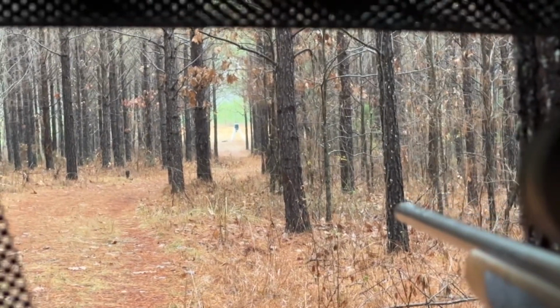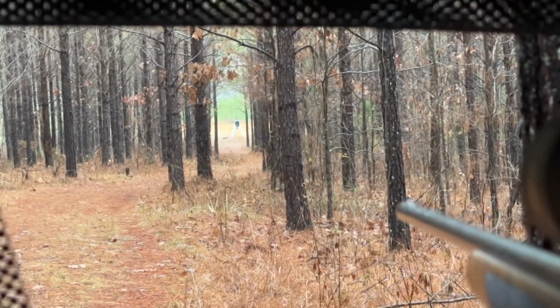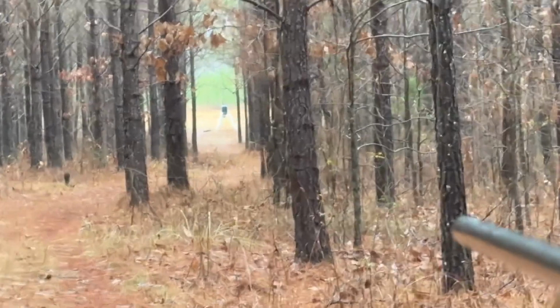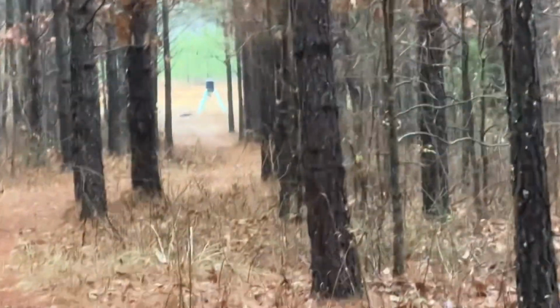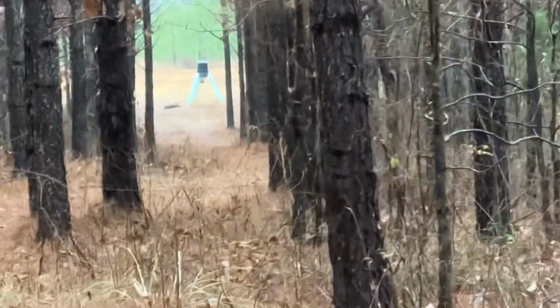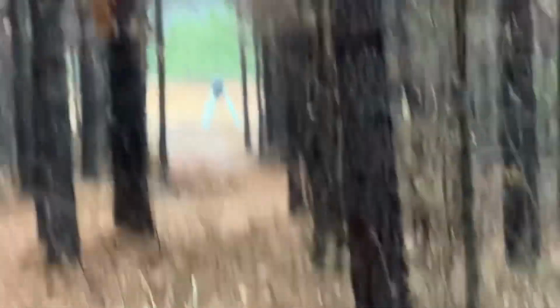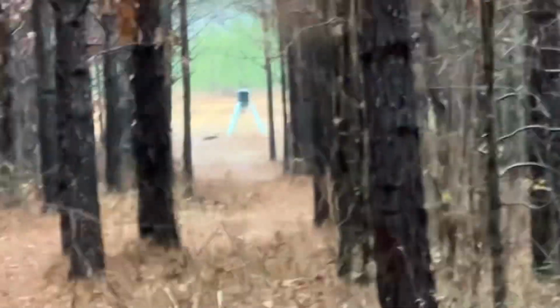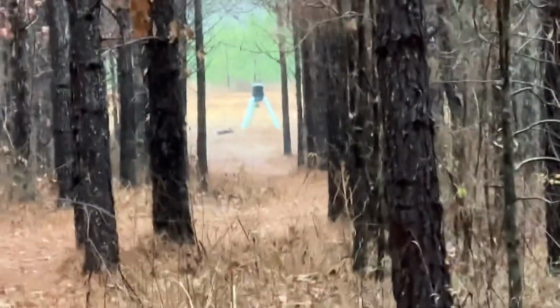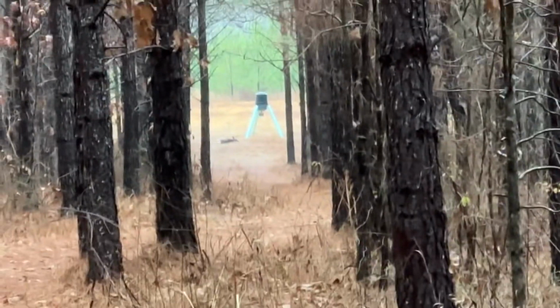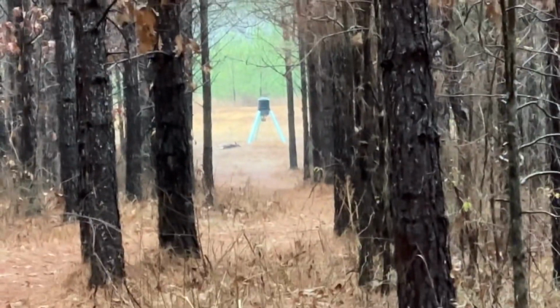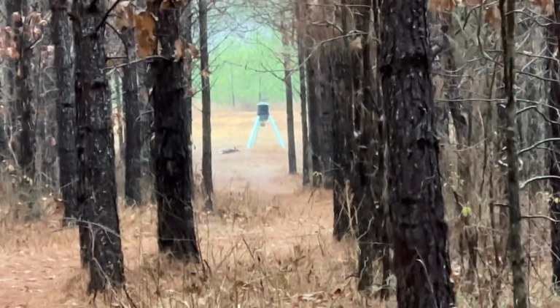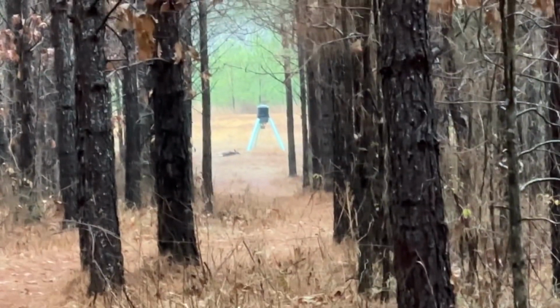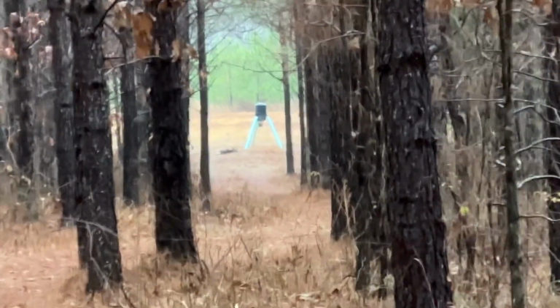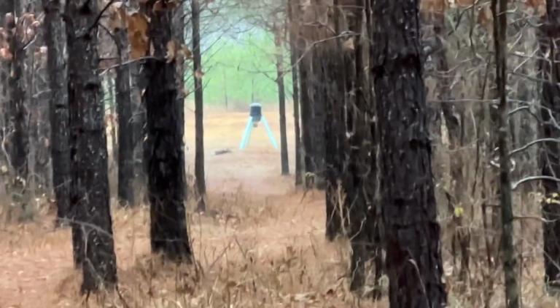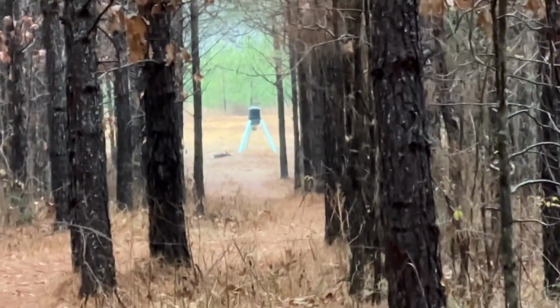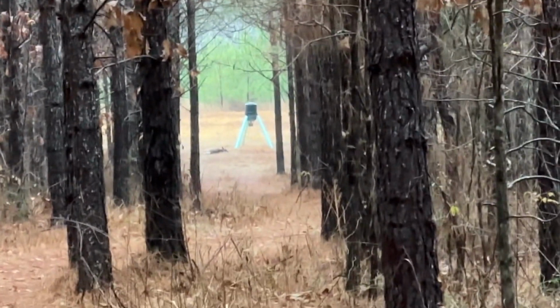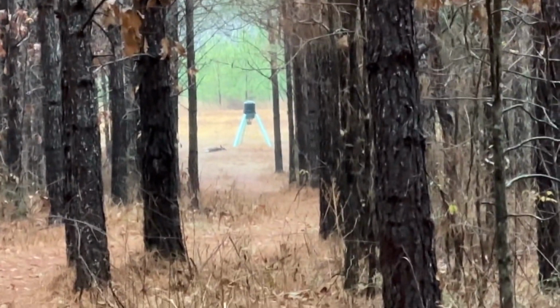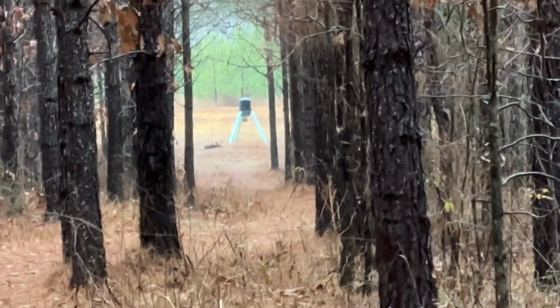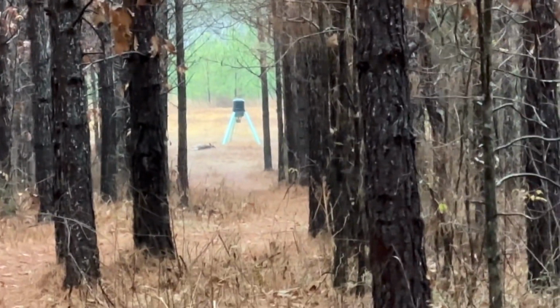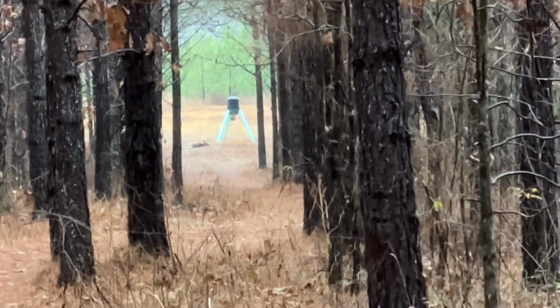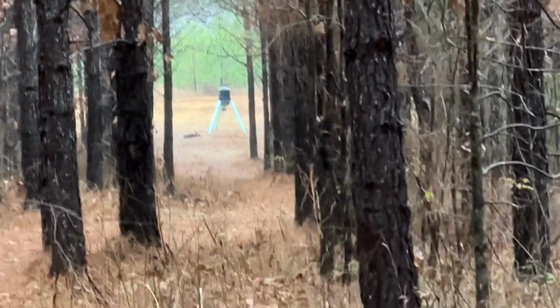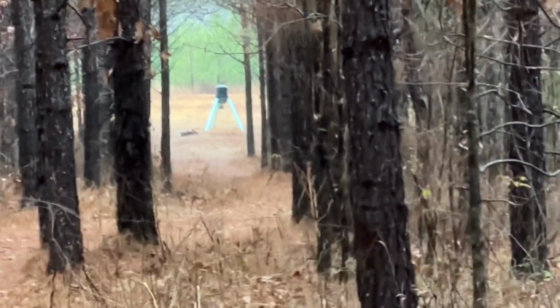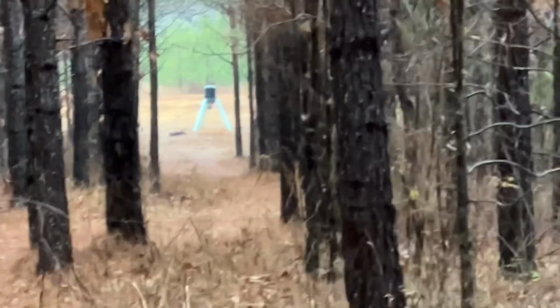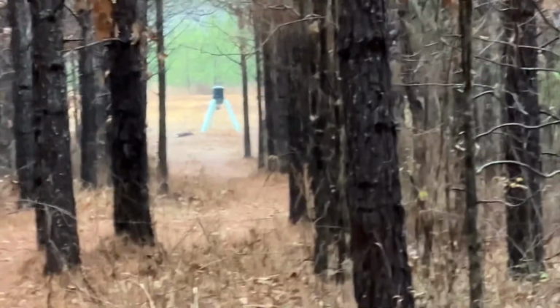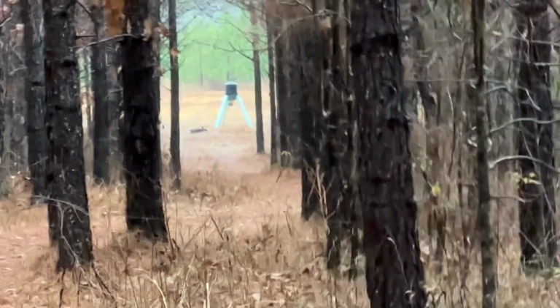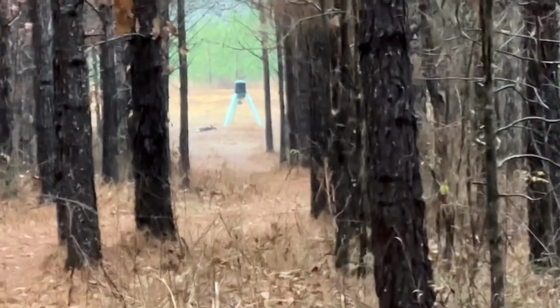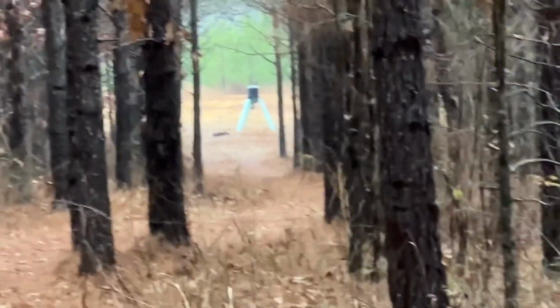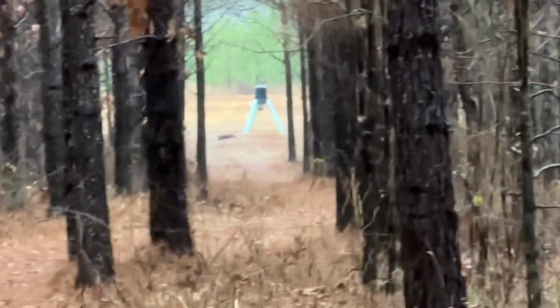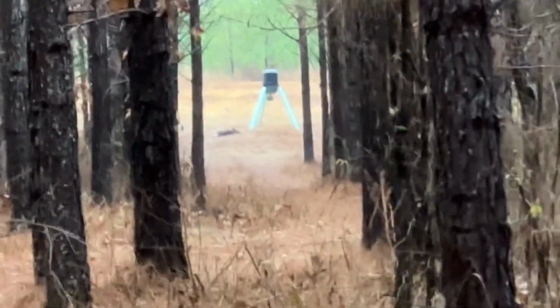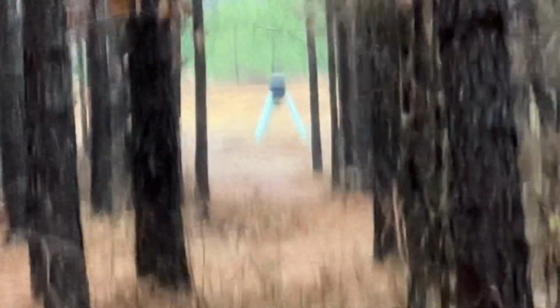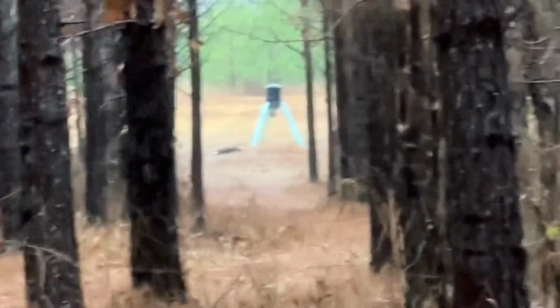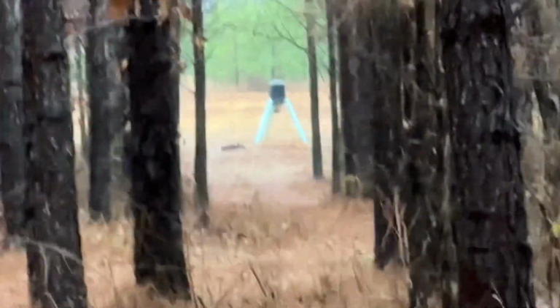I just caught his movement off here to the left. Holy smokes, guys!